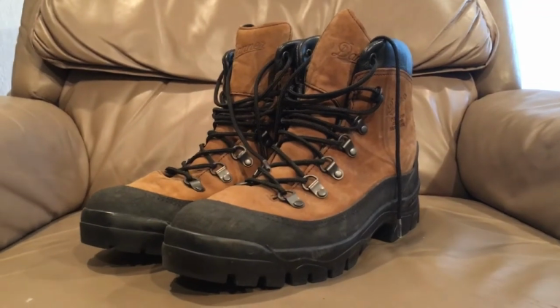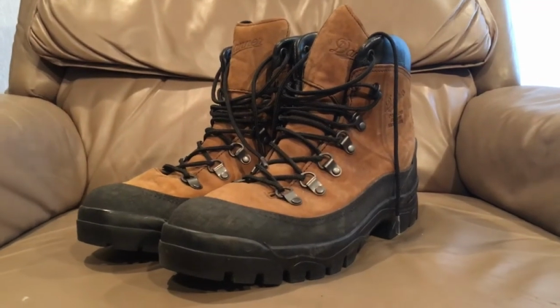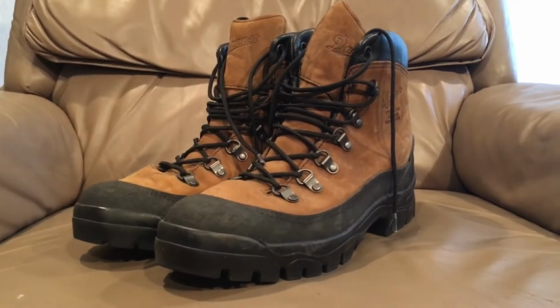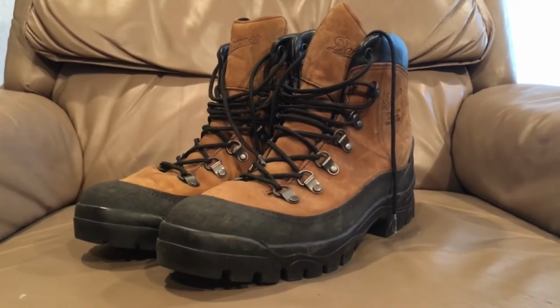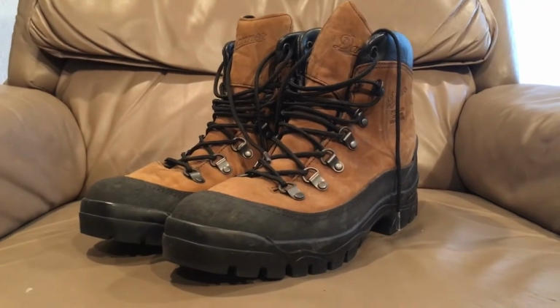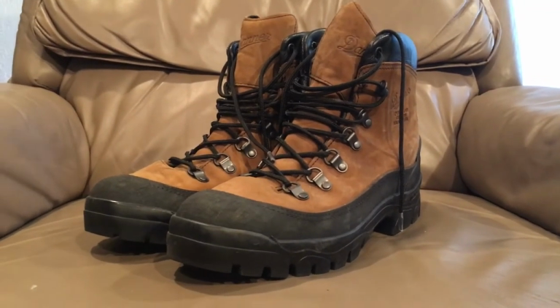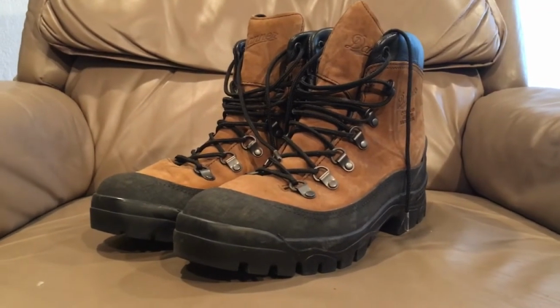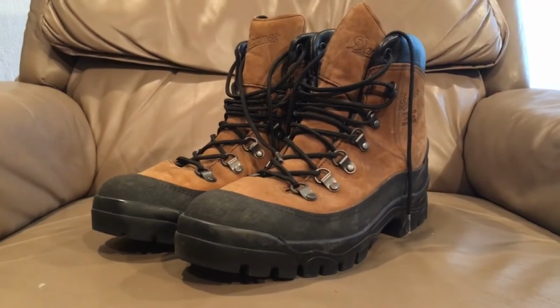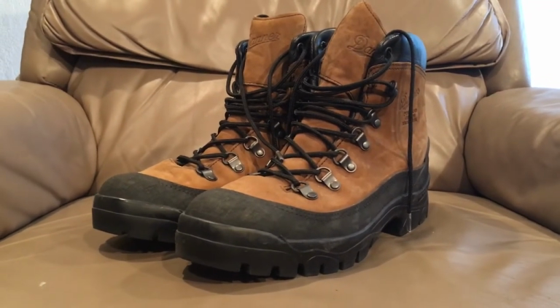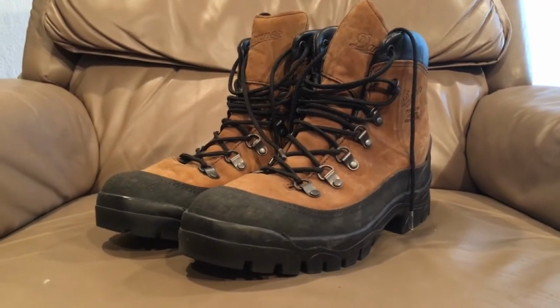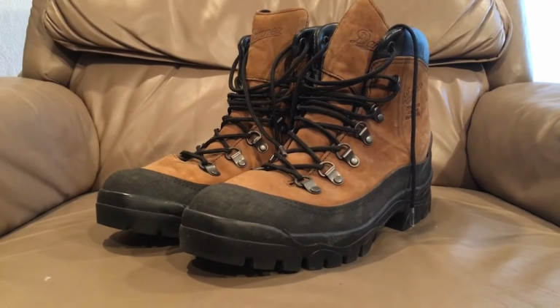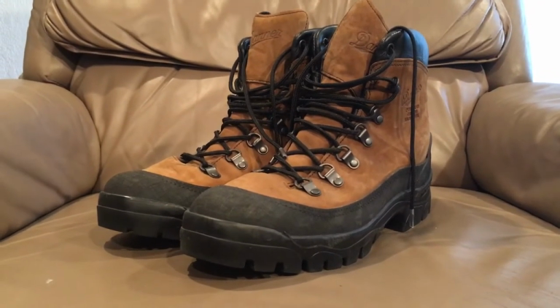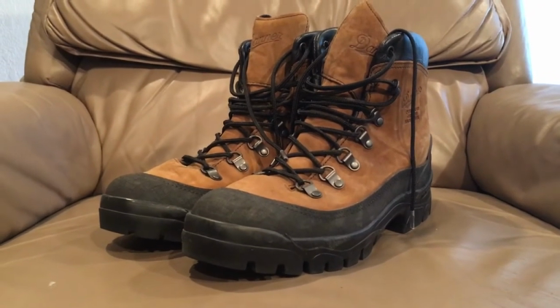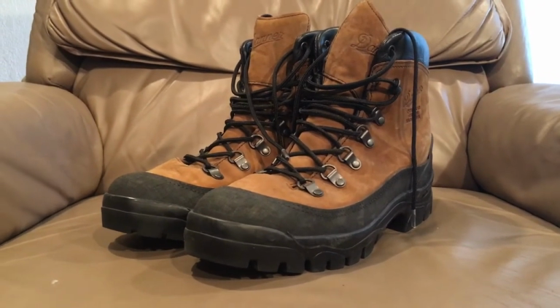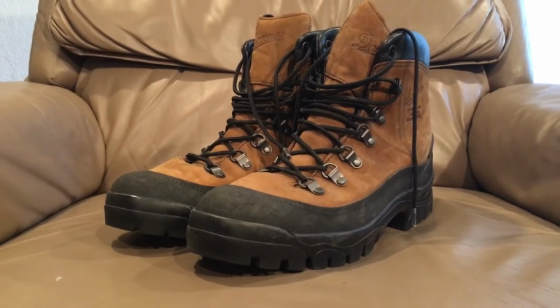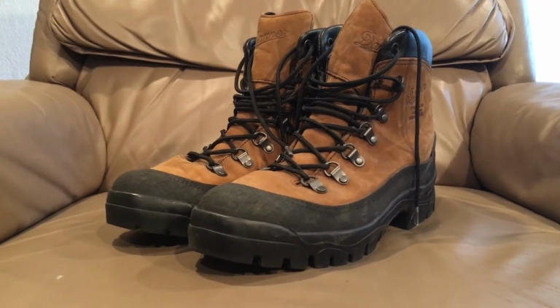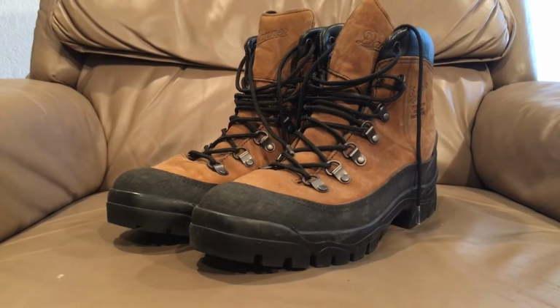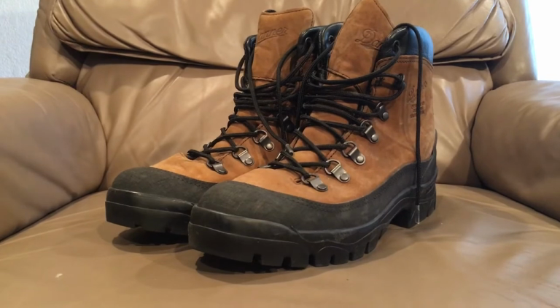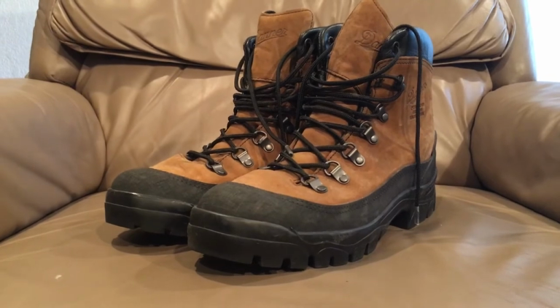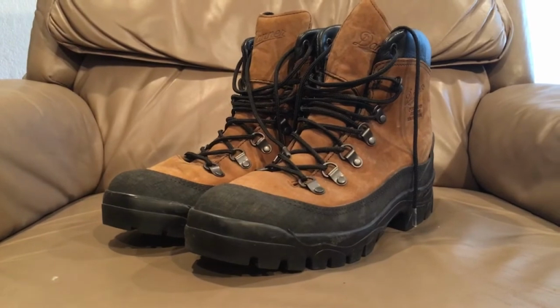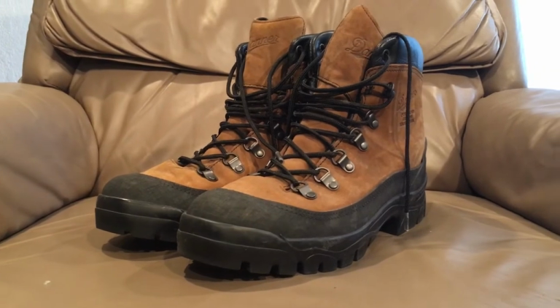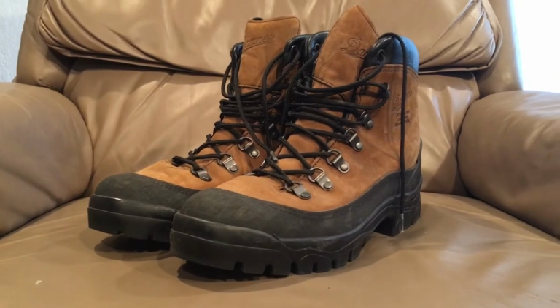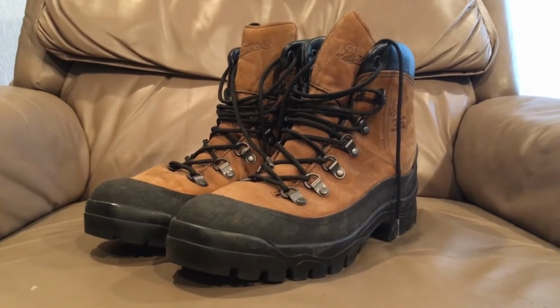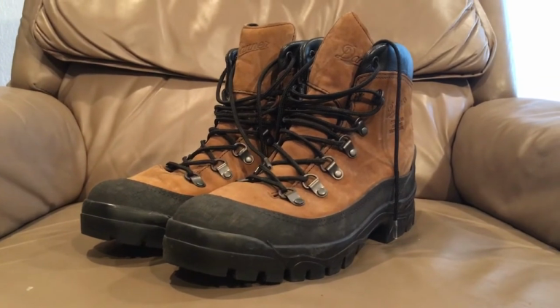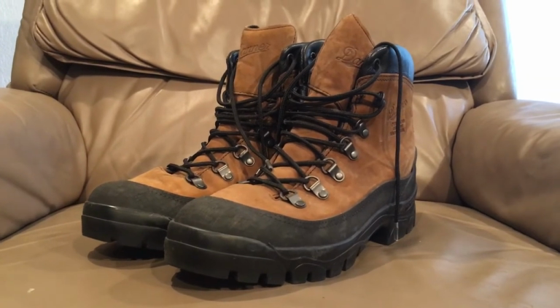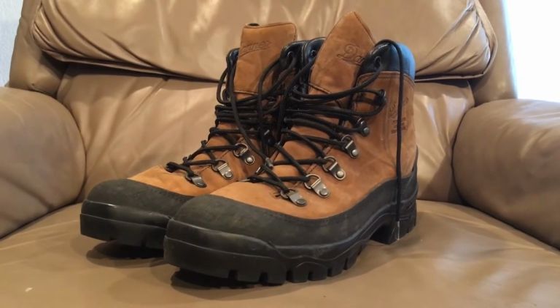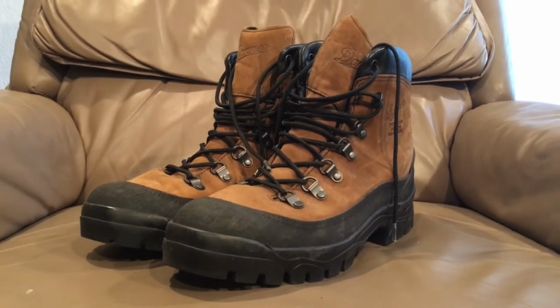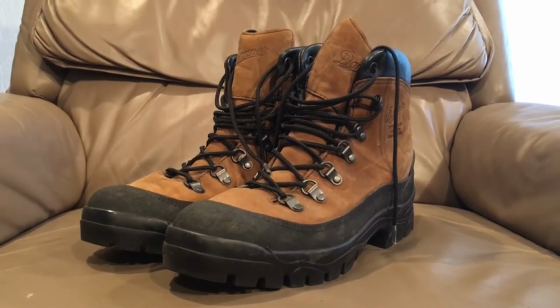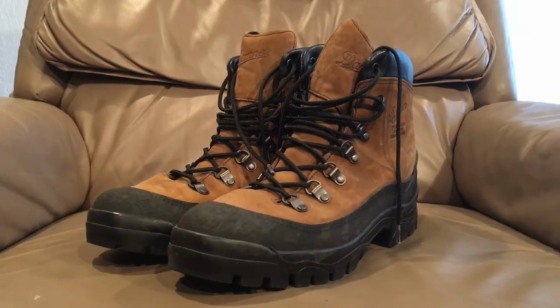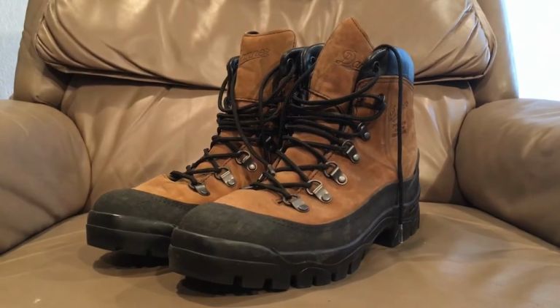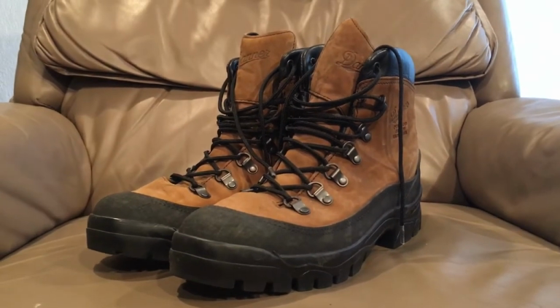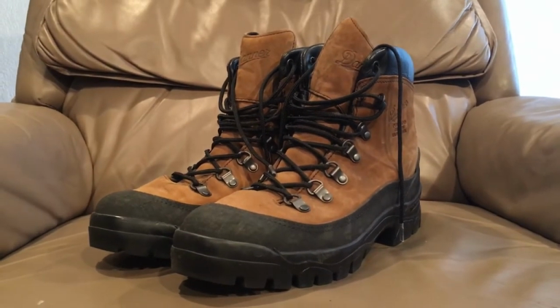Hello there YouTube, Devin here again and today I have another boot review for you, and it's on one of my favorite pairs of boots.